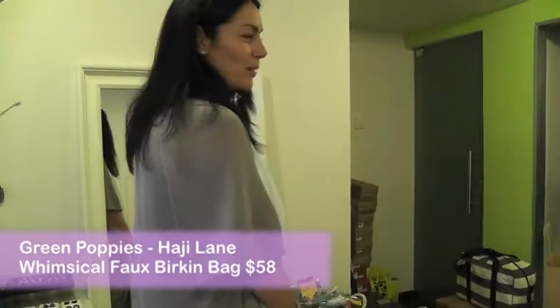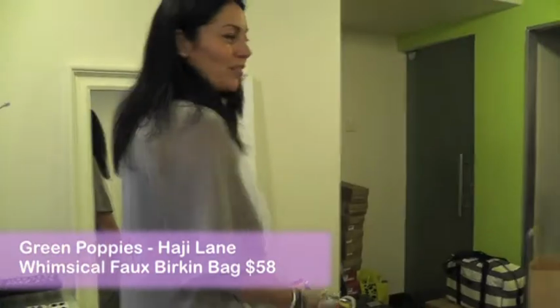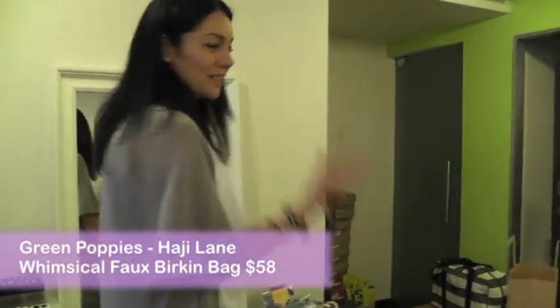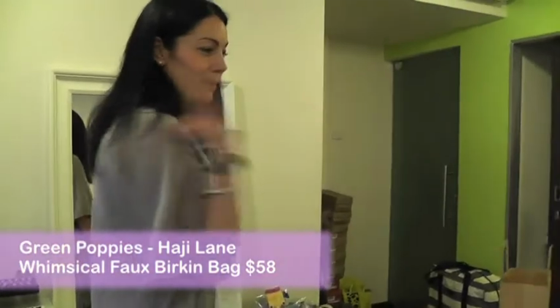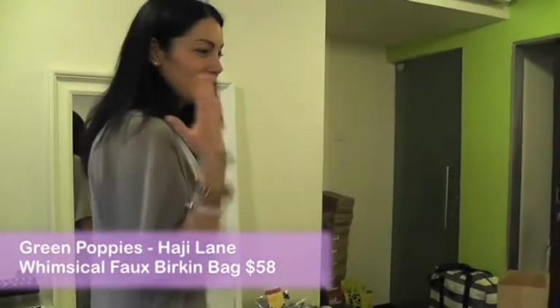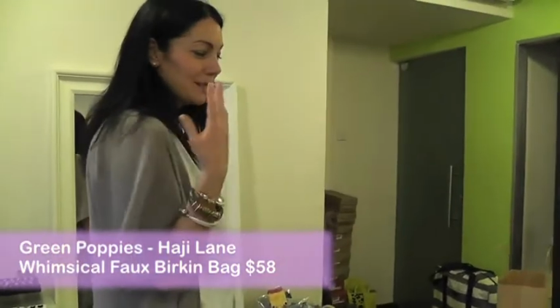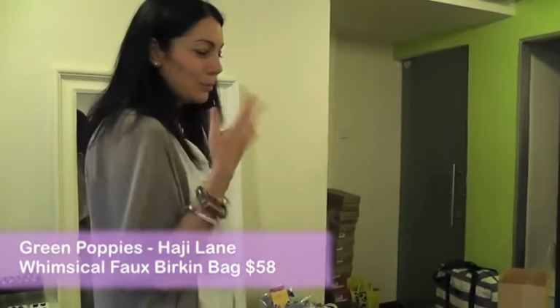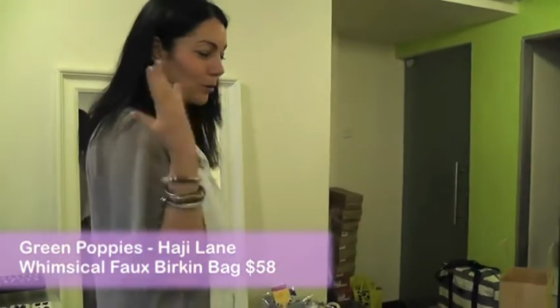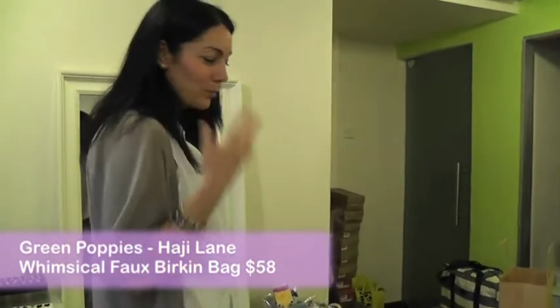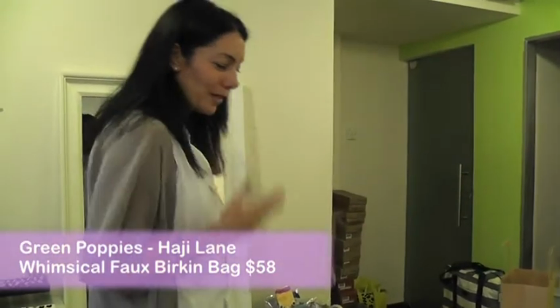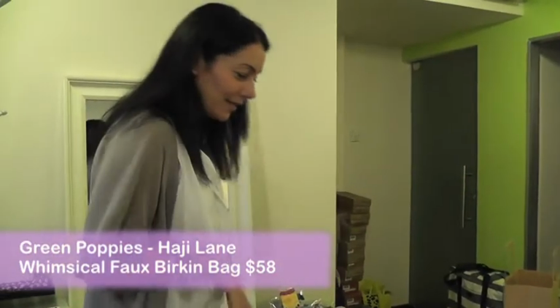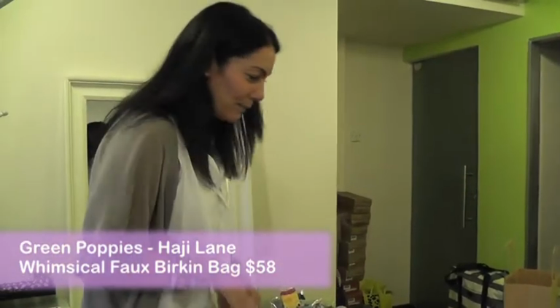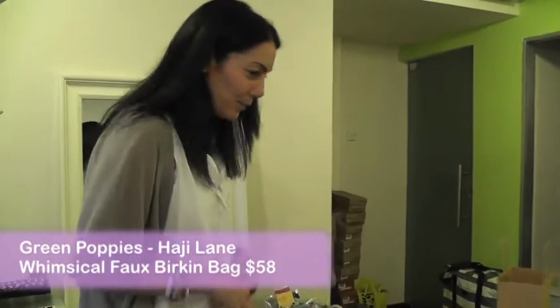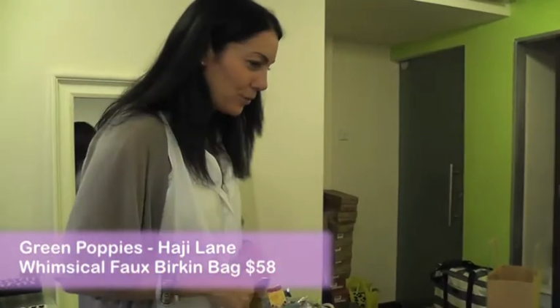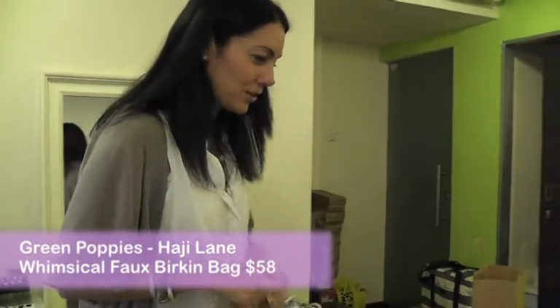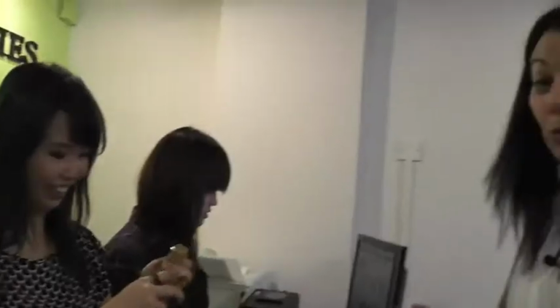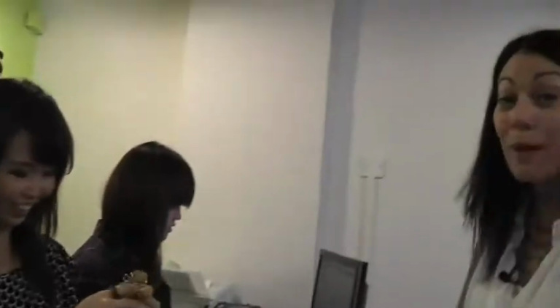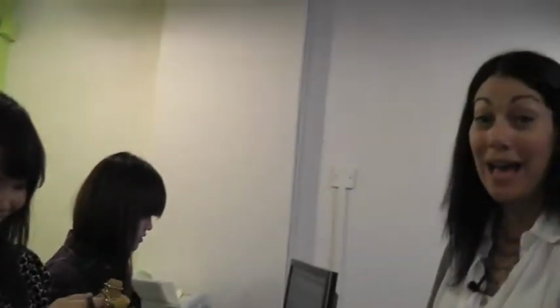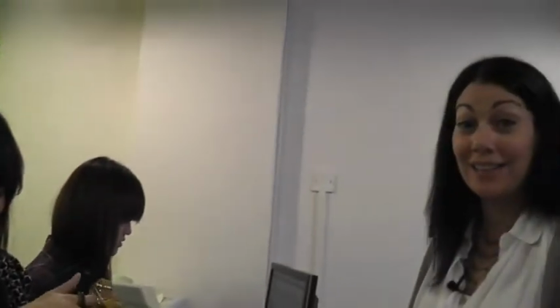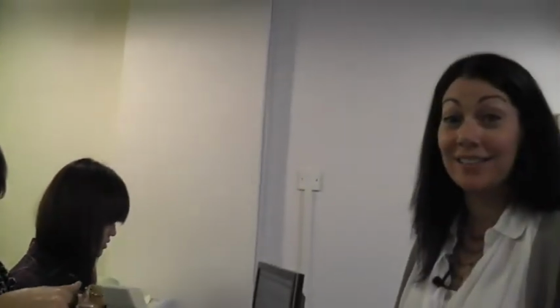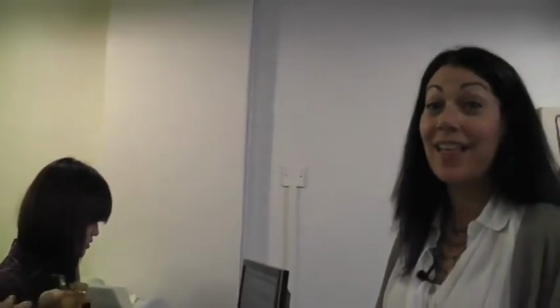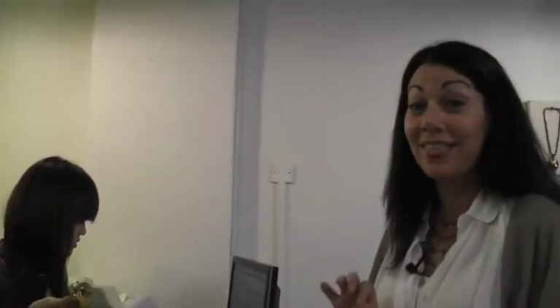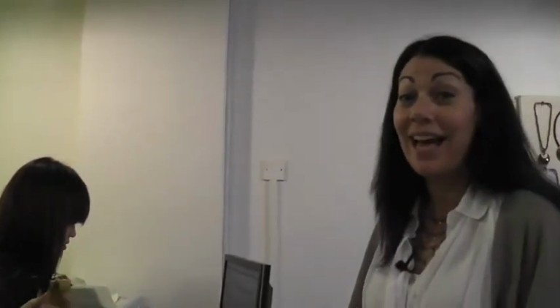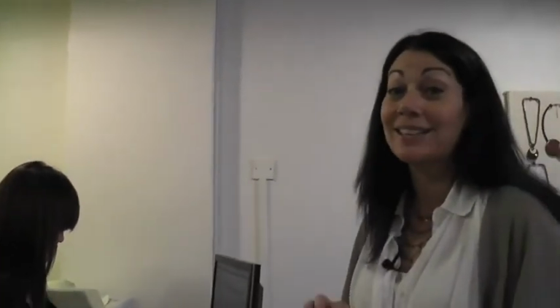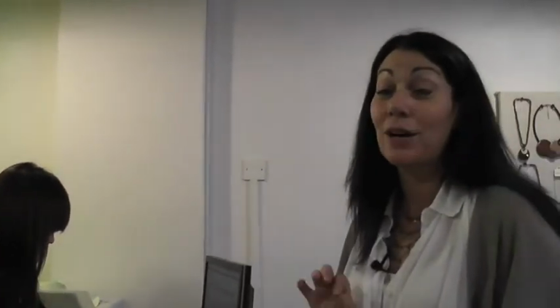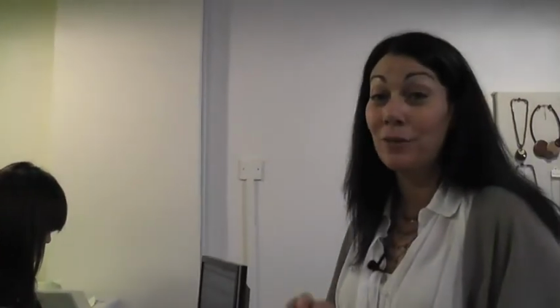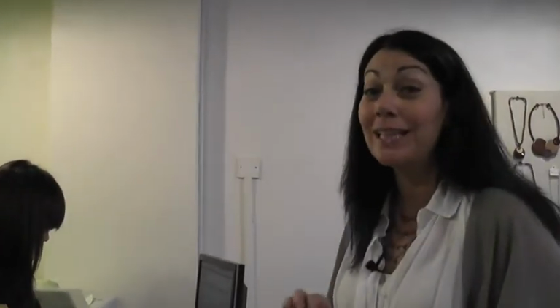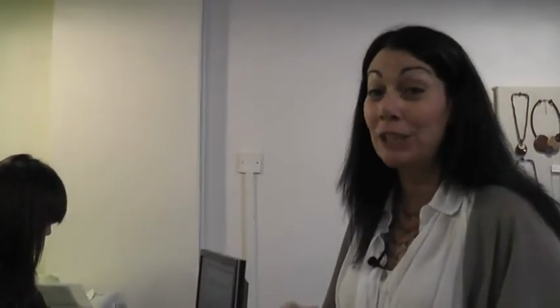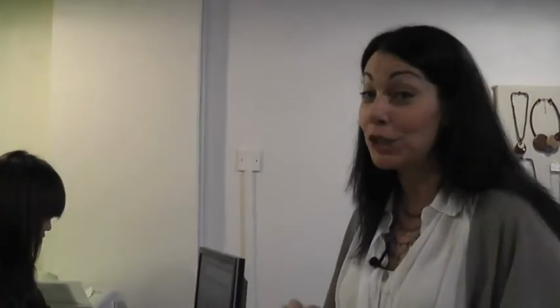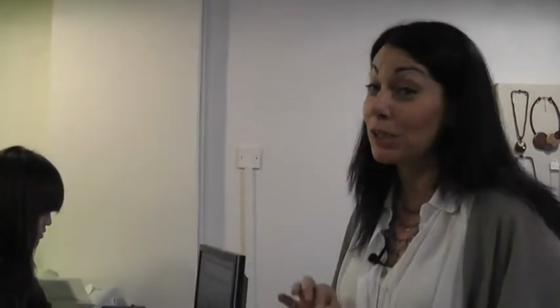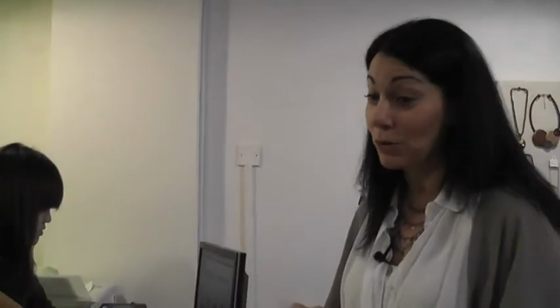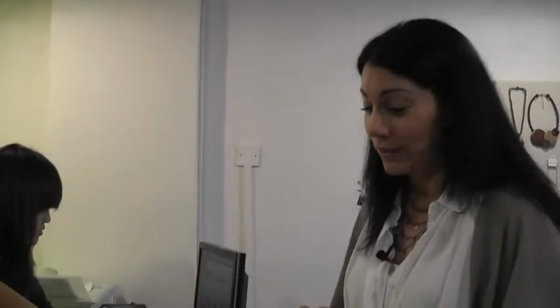It's my first time in Singapore — why not get both? Two bags. That's a really good score.